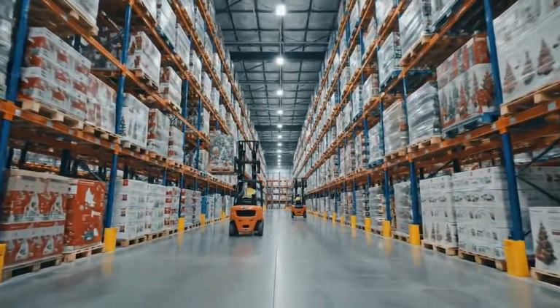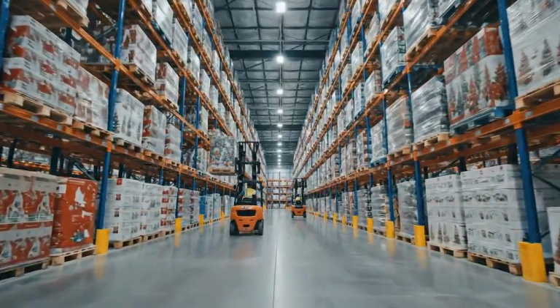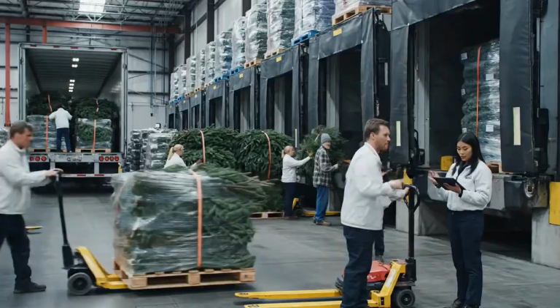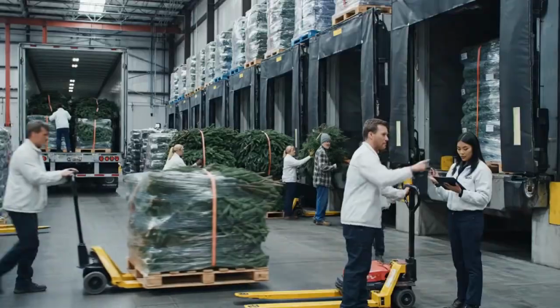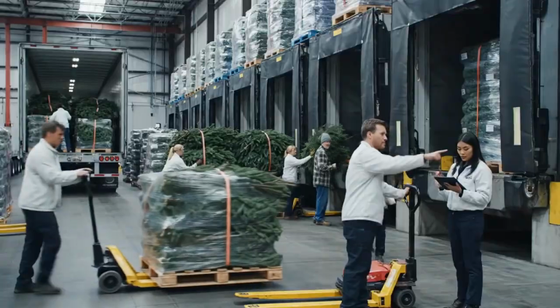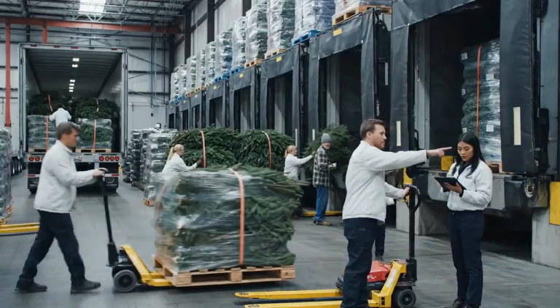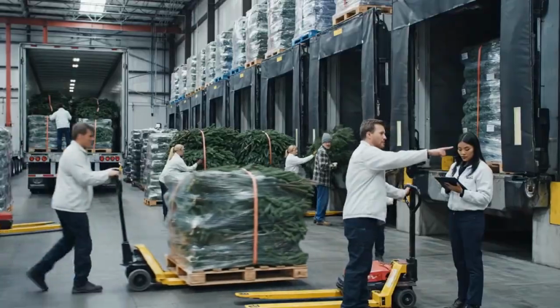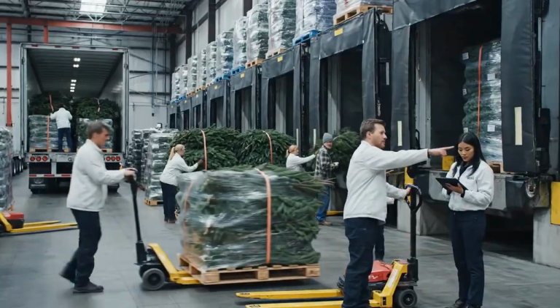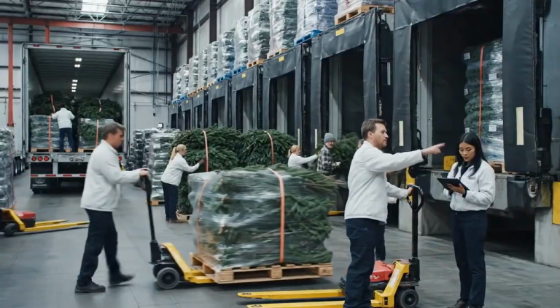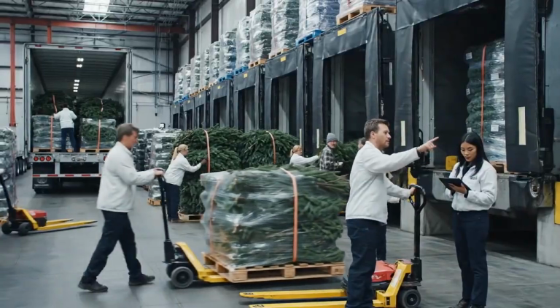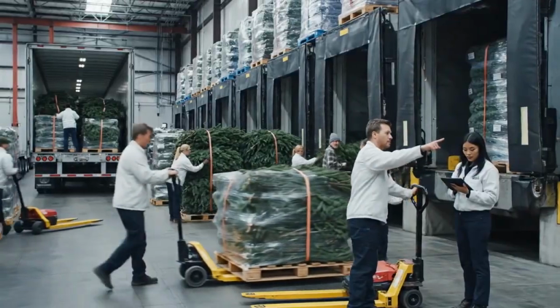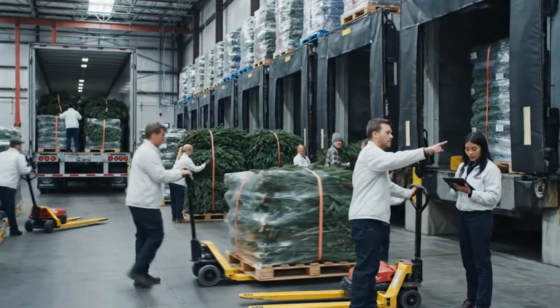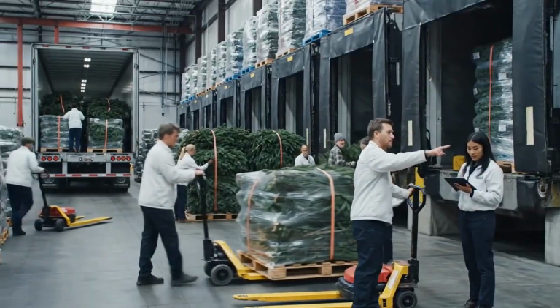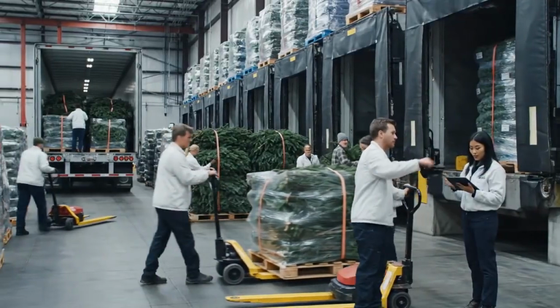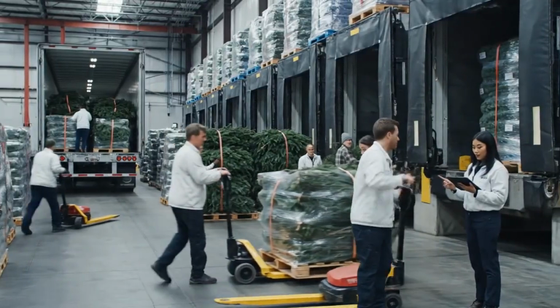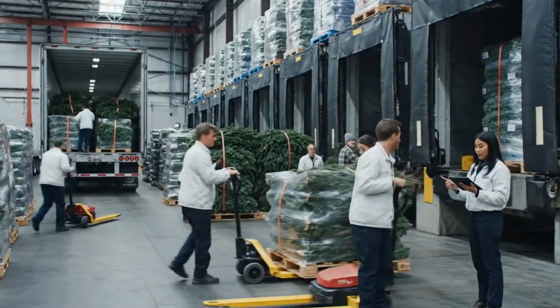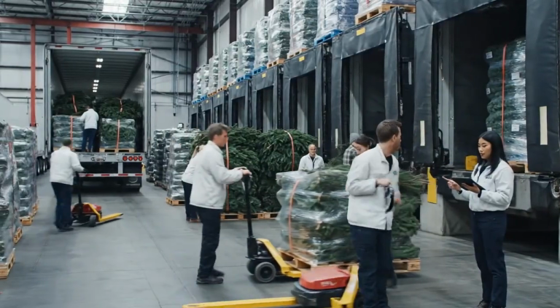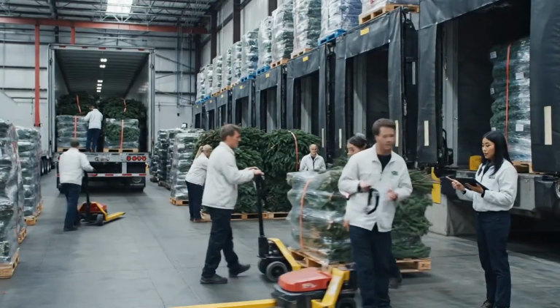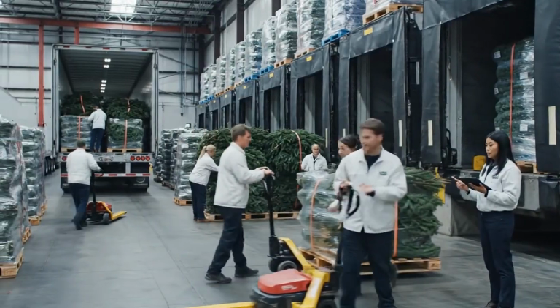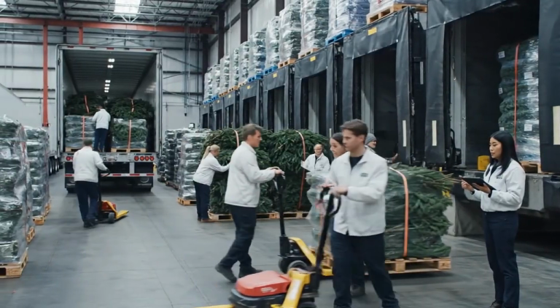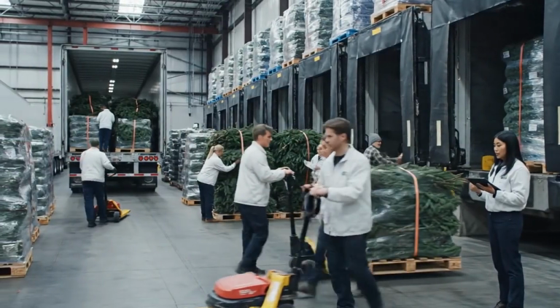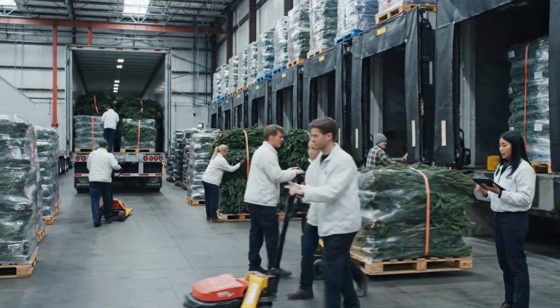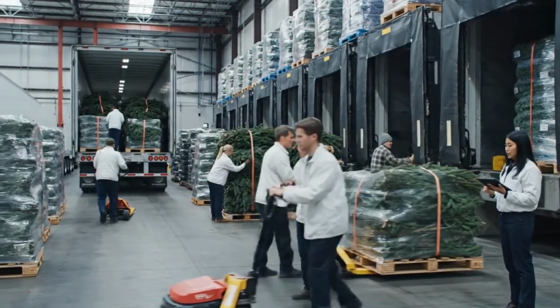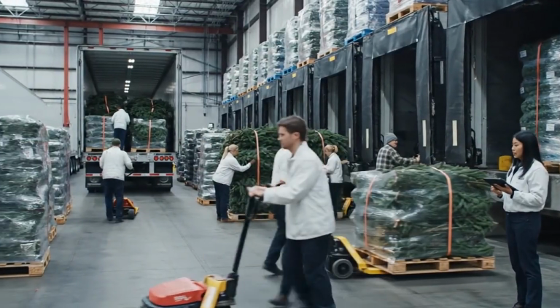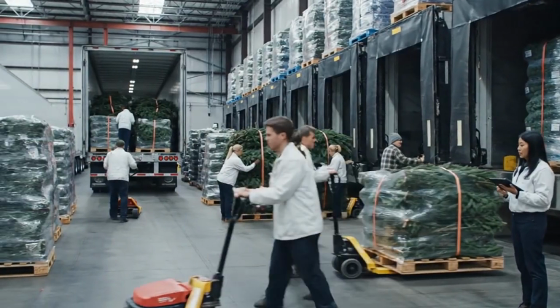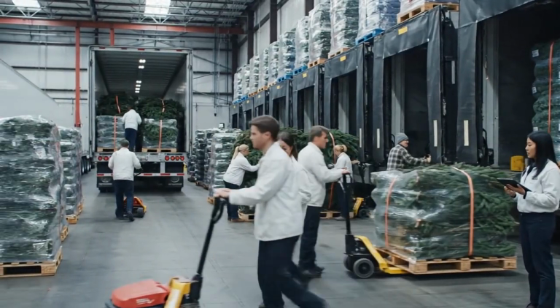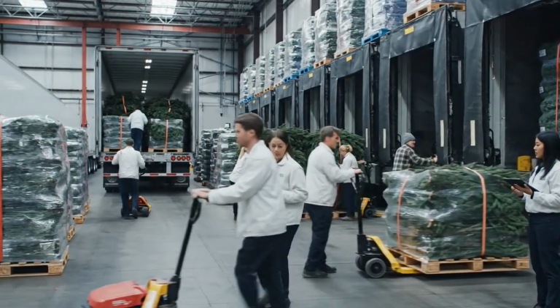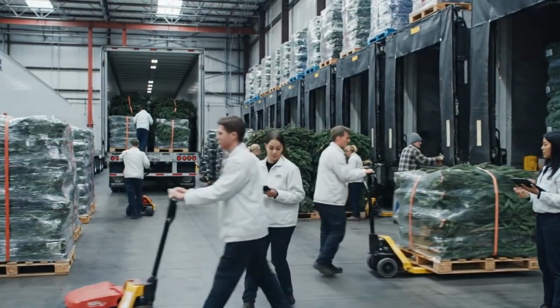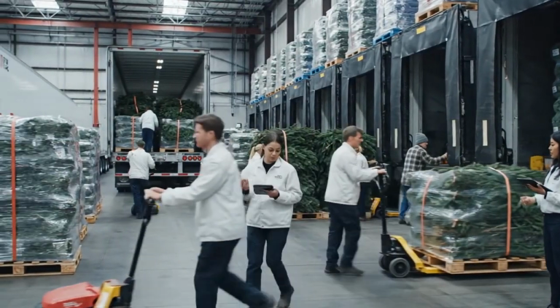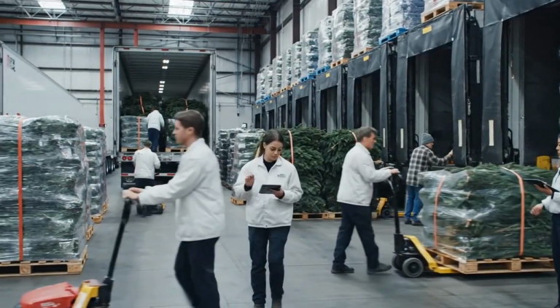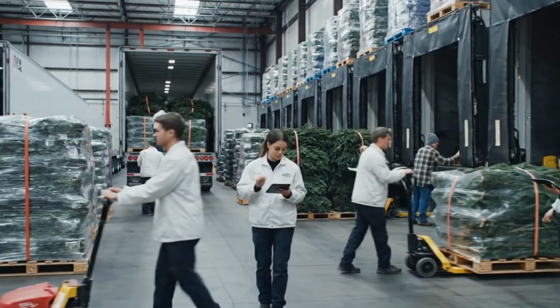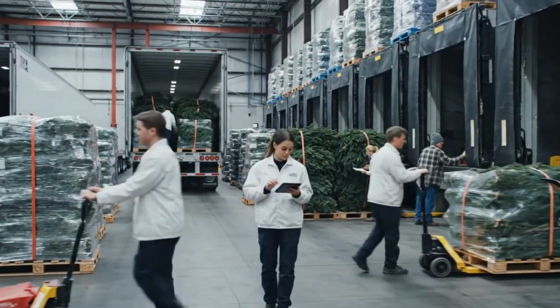This load is routed to Dallas. Manifest confirms the count. All right, I'll see you on the next run.